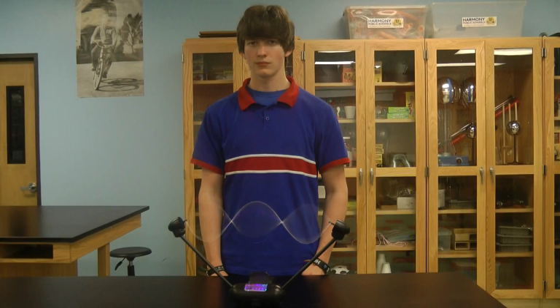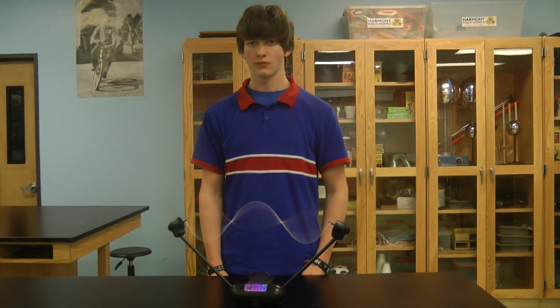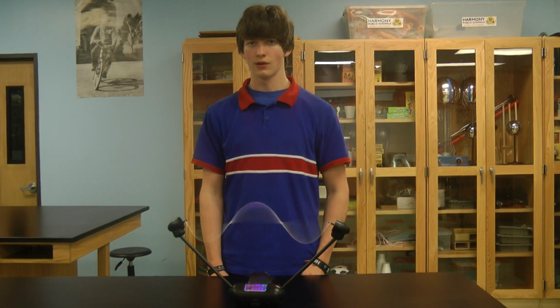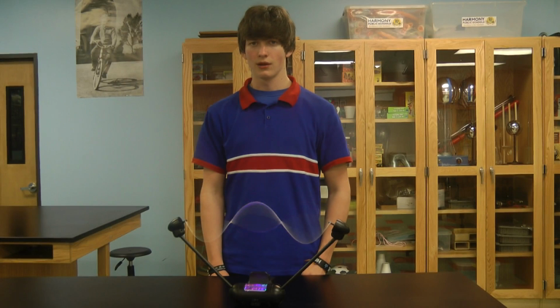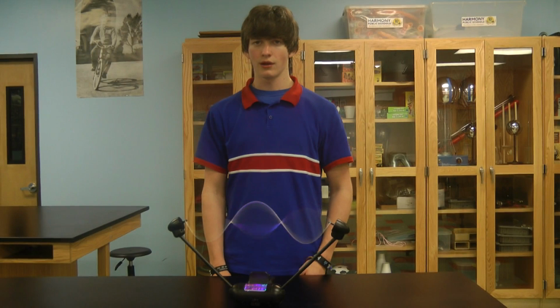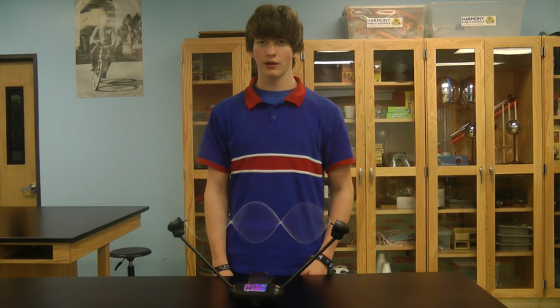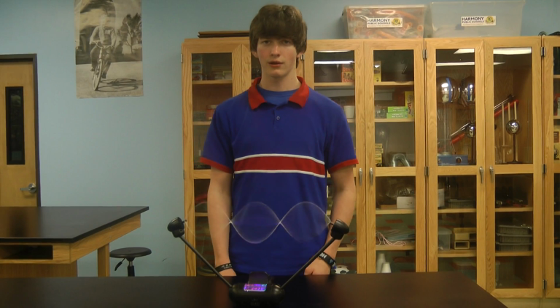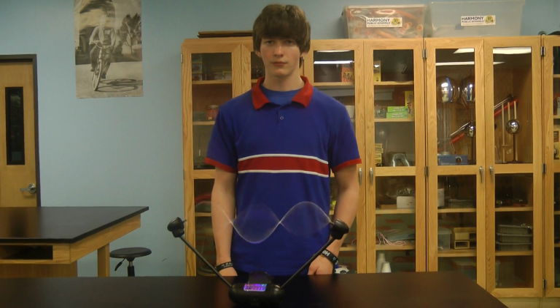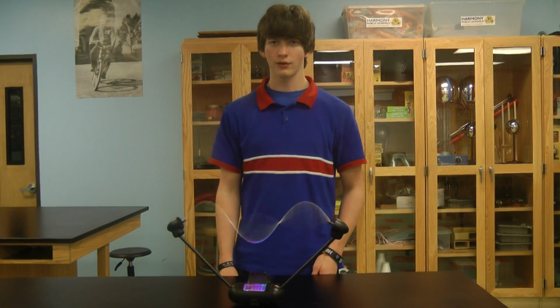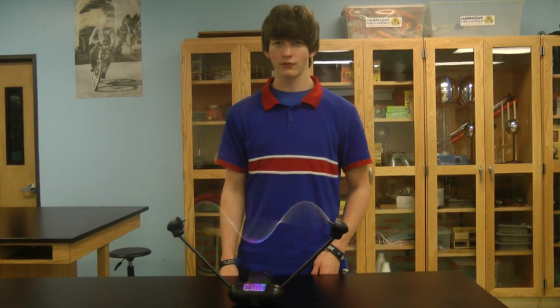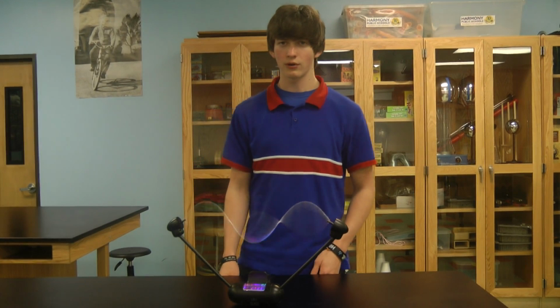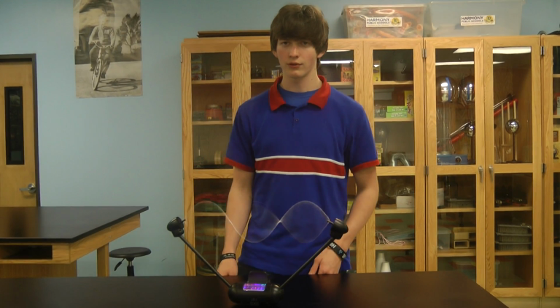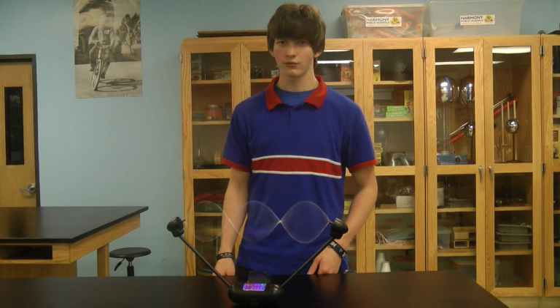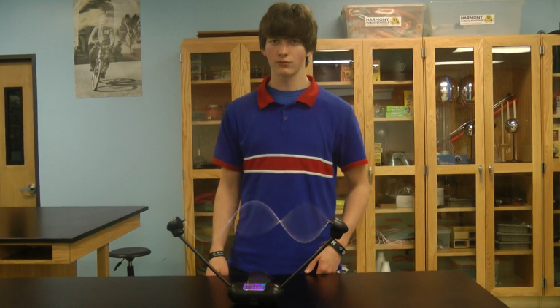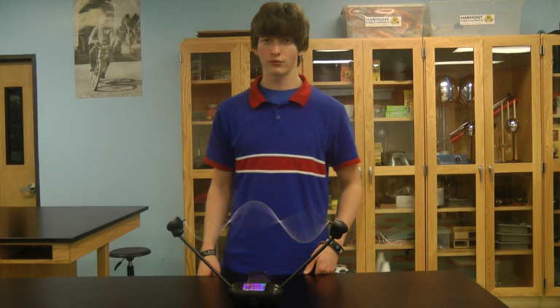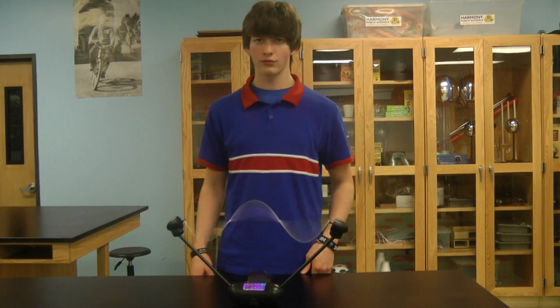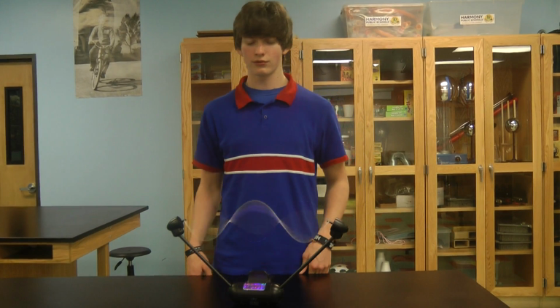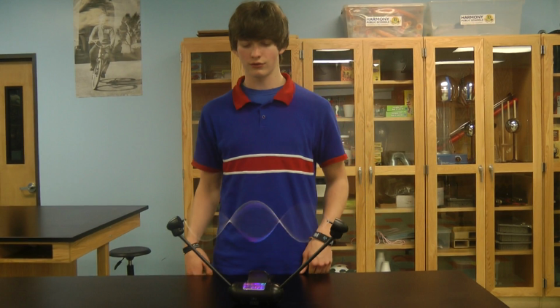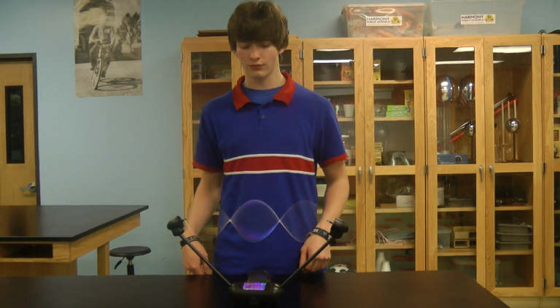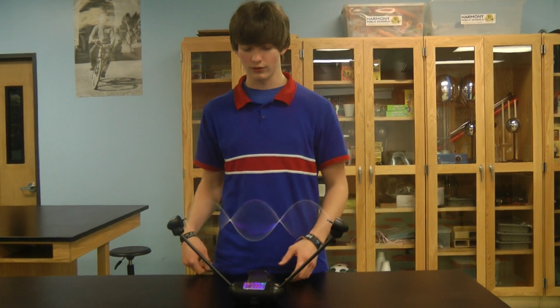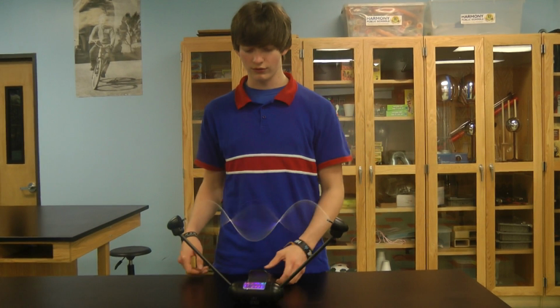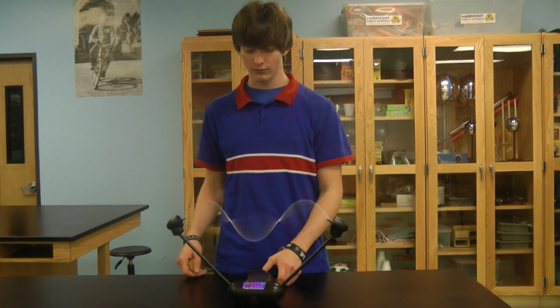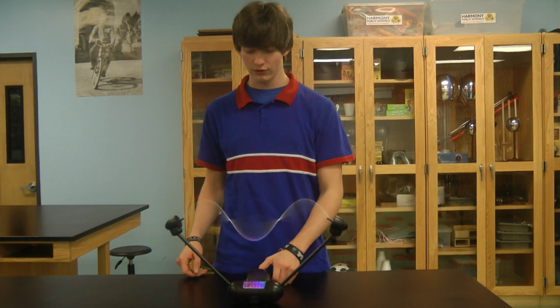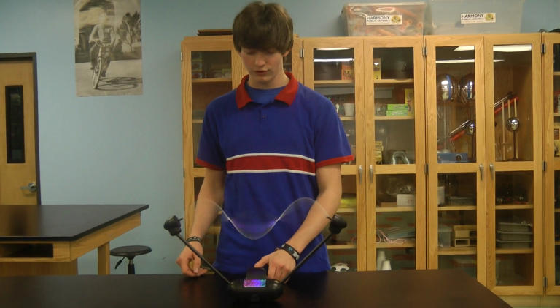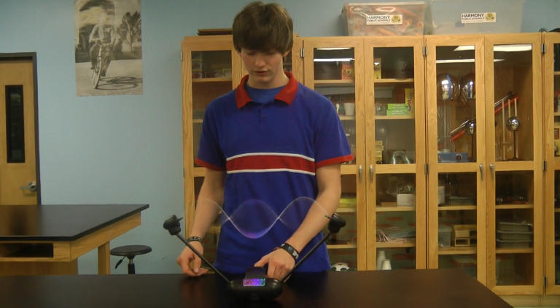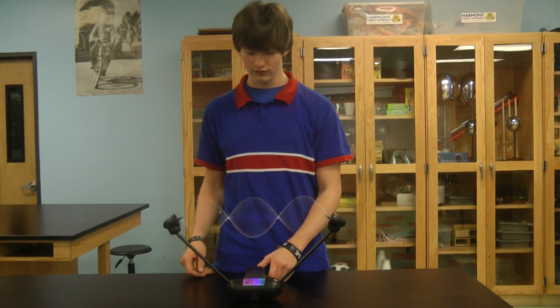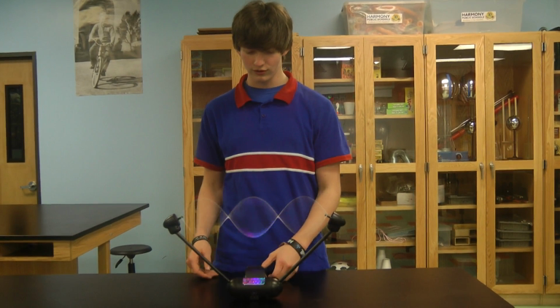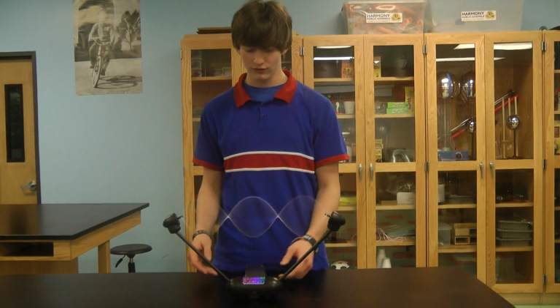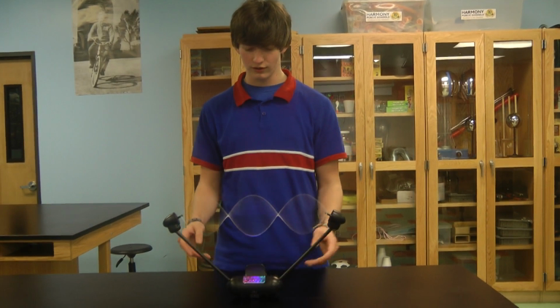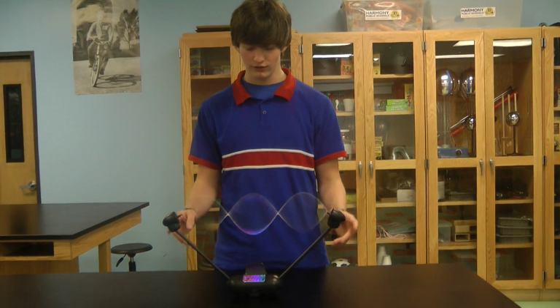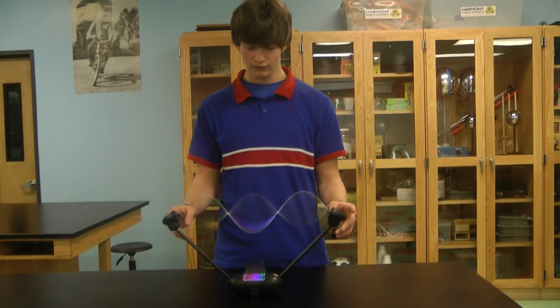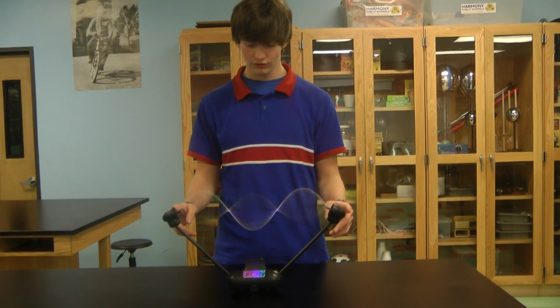Hi, I'm Rhett from Harmony Schools. This is my STEM project, the 3D standing wave machine.